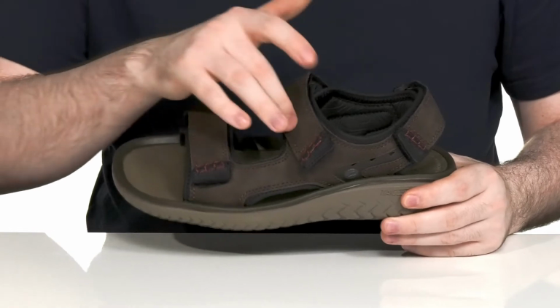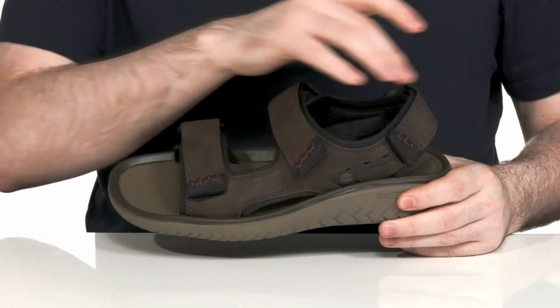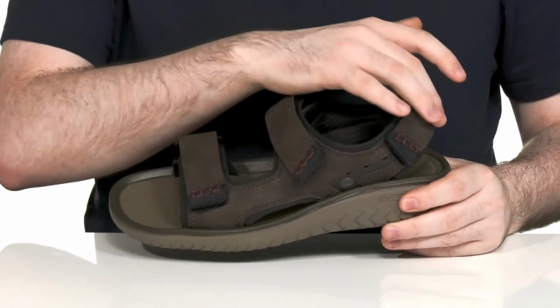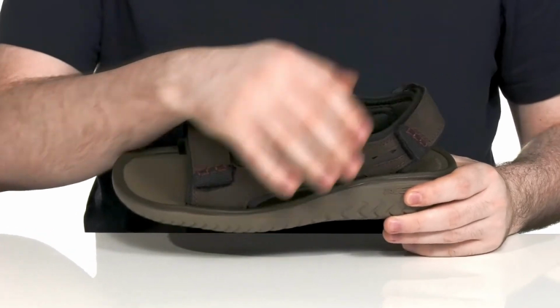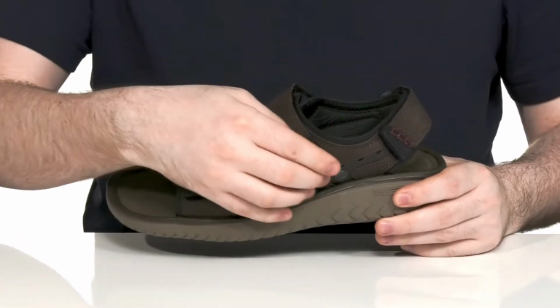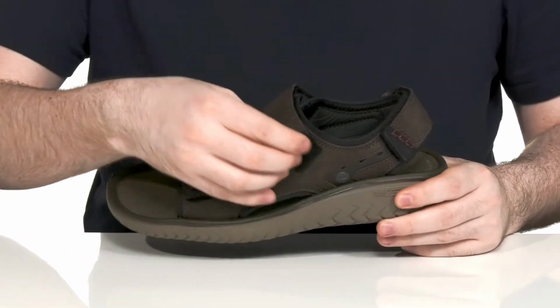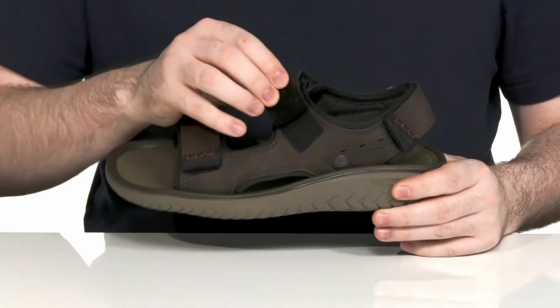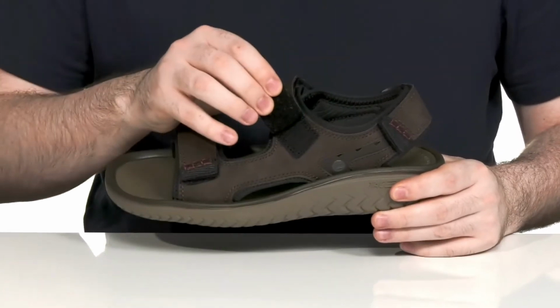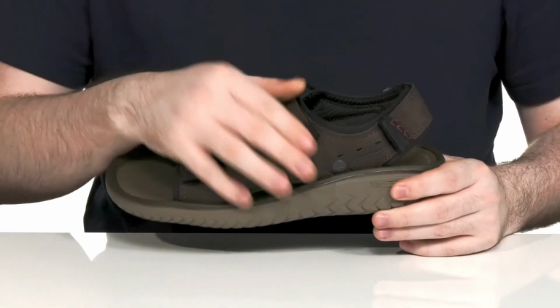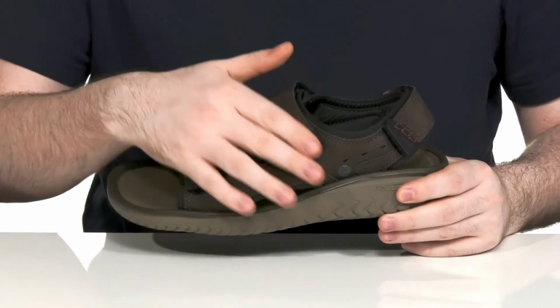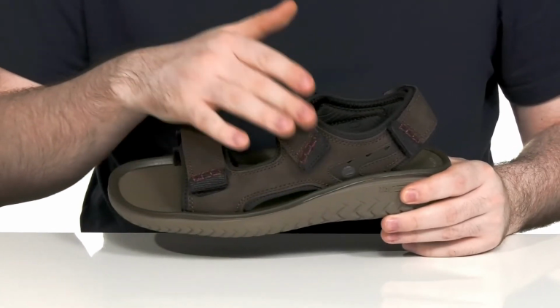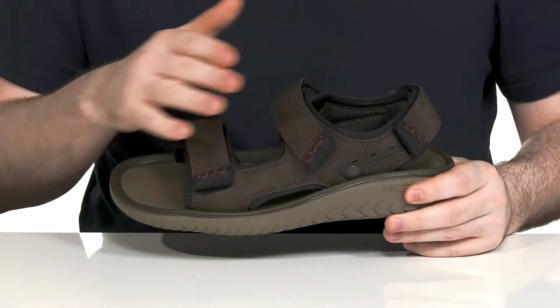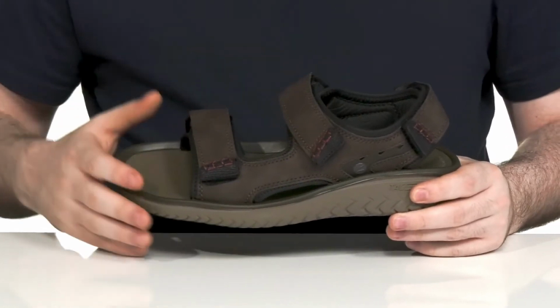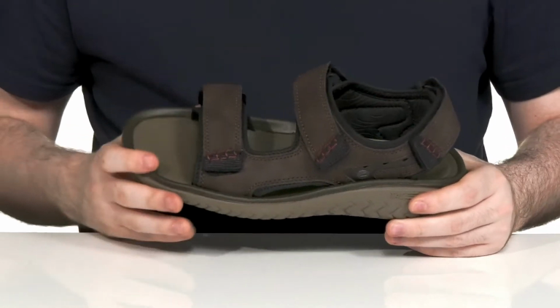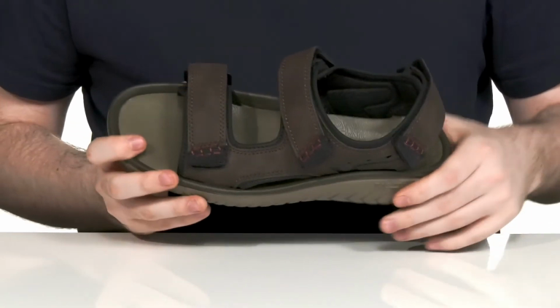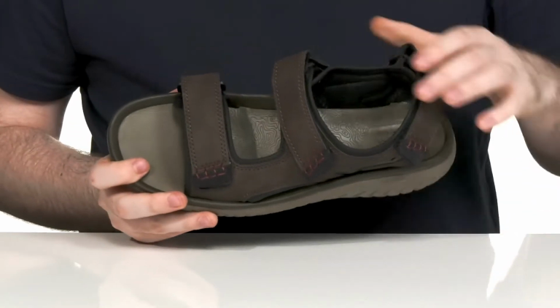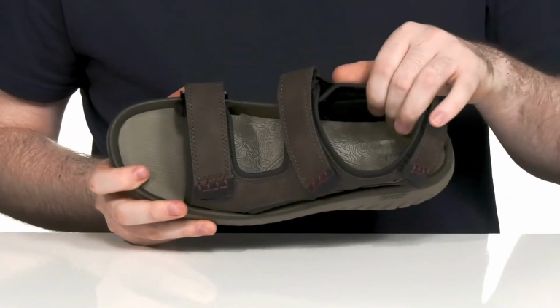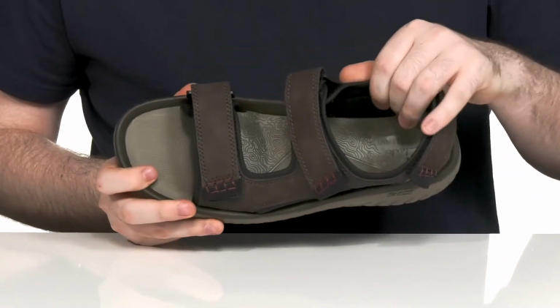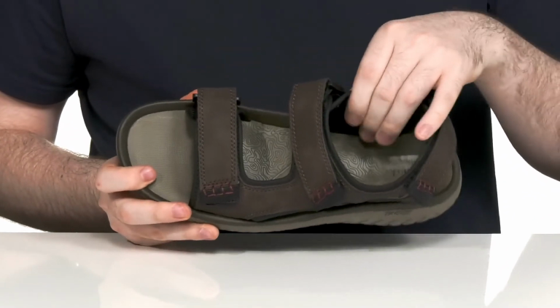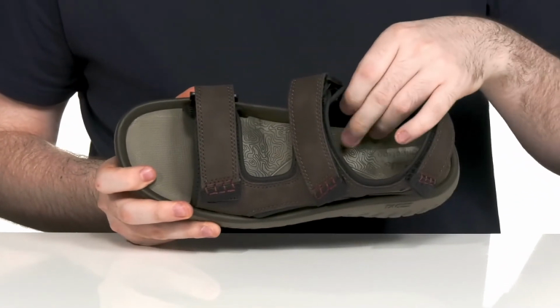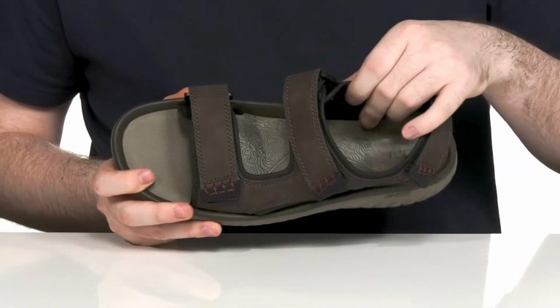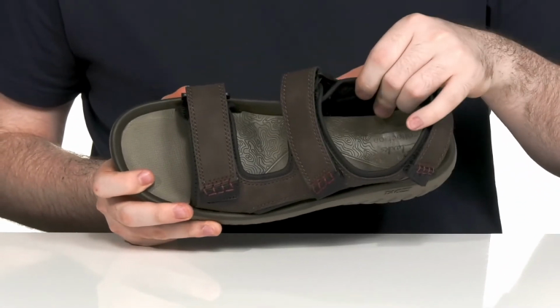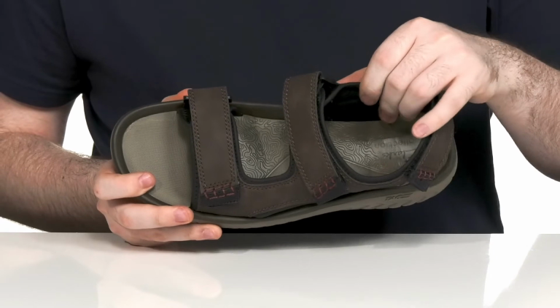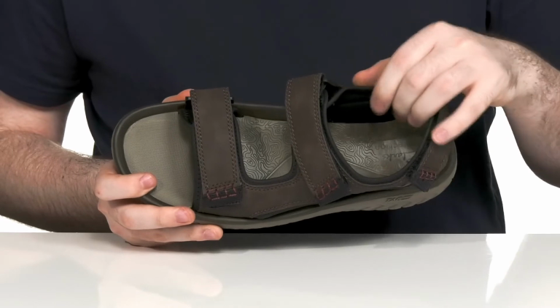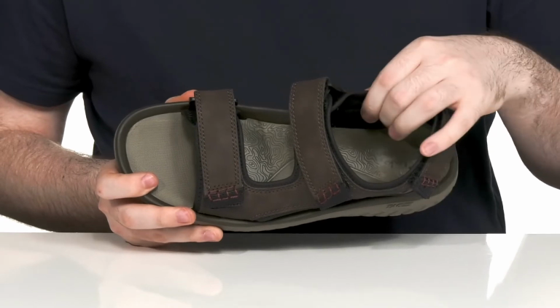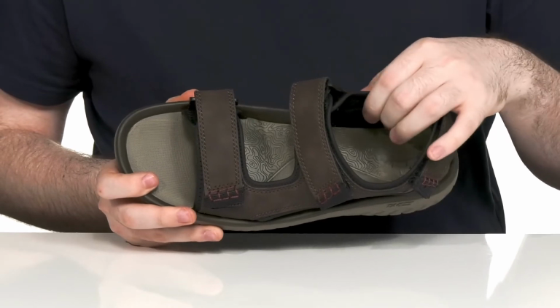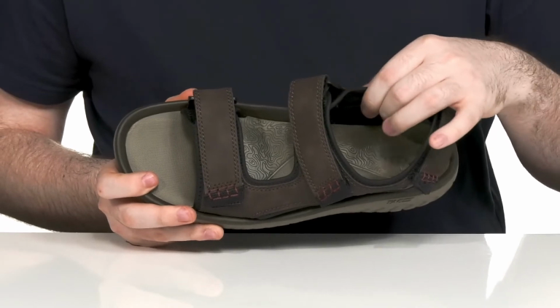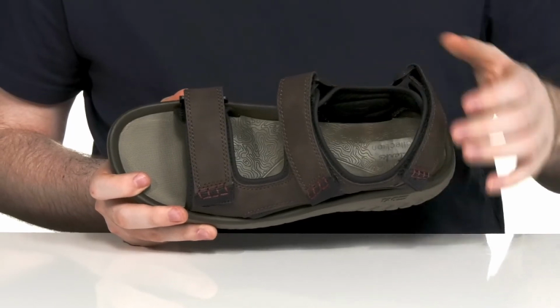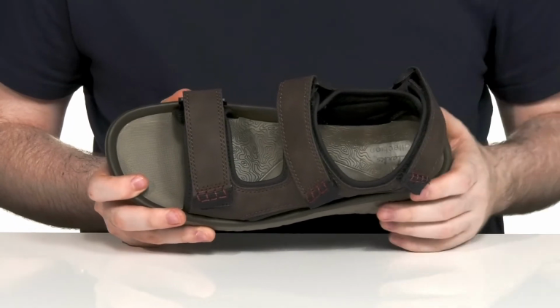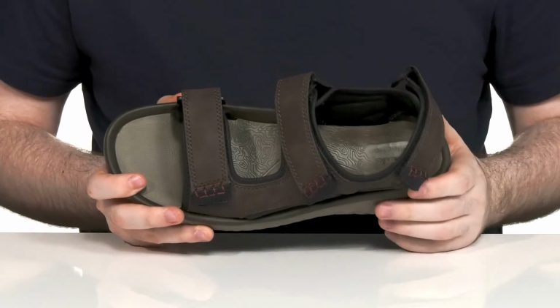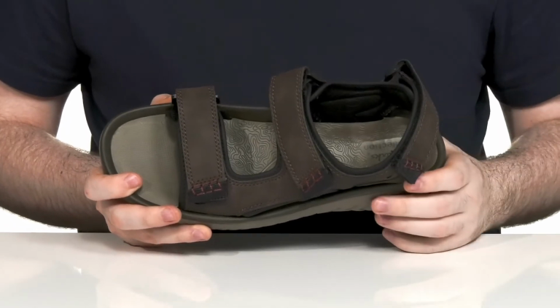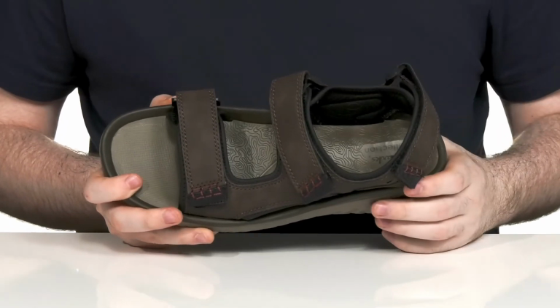There are three fully adjustable hook and loop closure straps for the perfect fit, and the inner lining is made with nylon to make sure it's super durable as well.